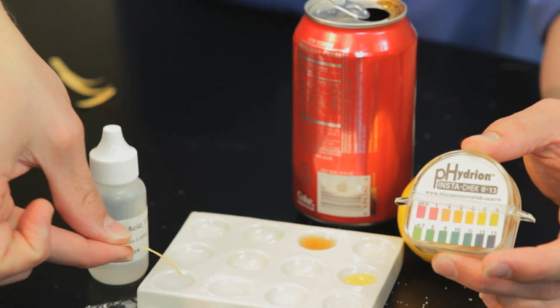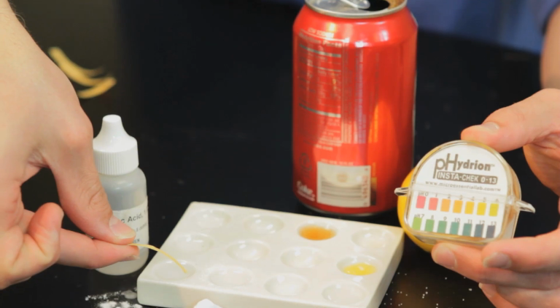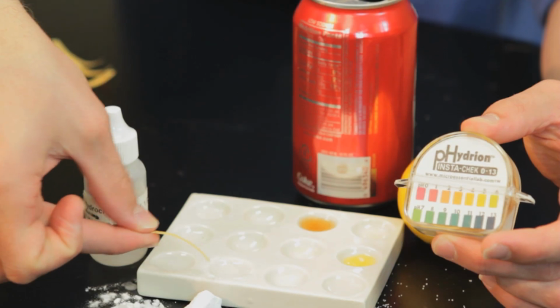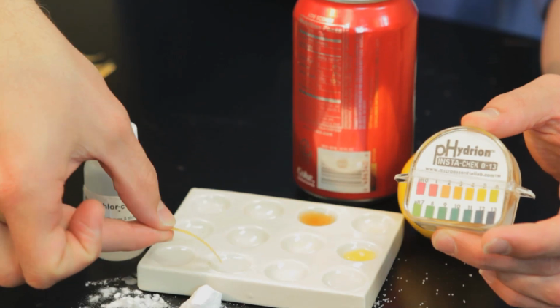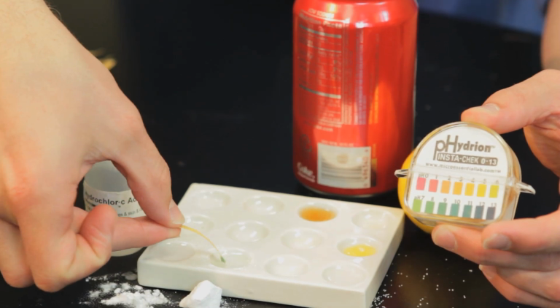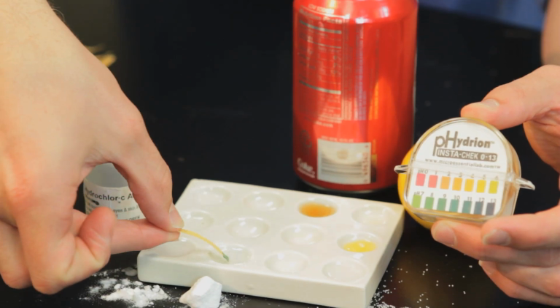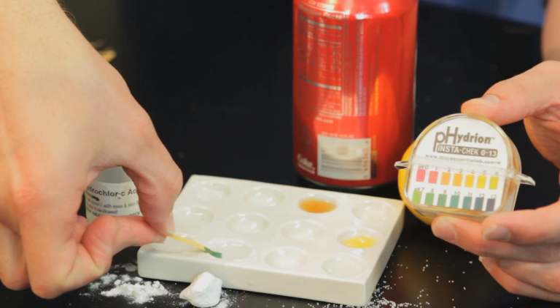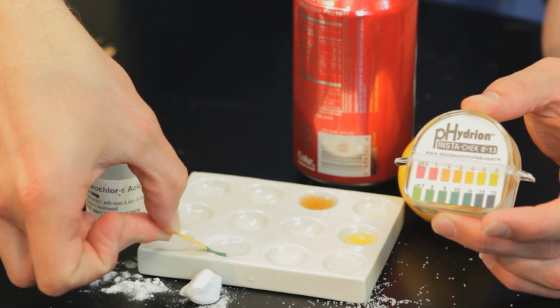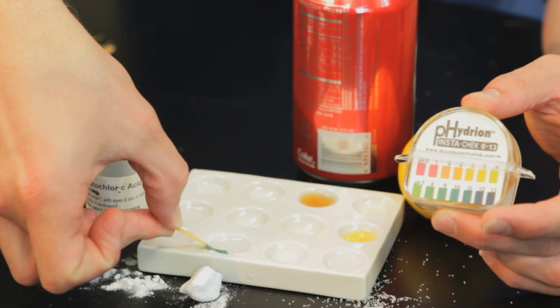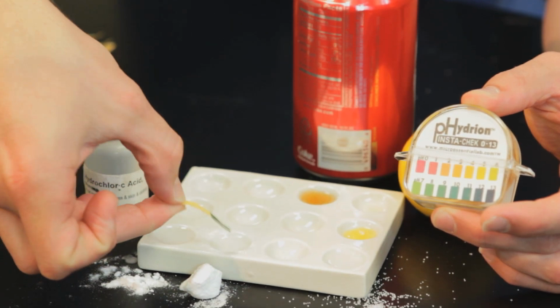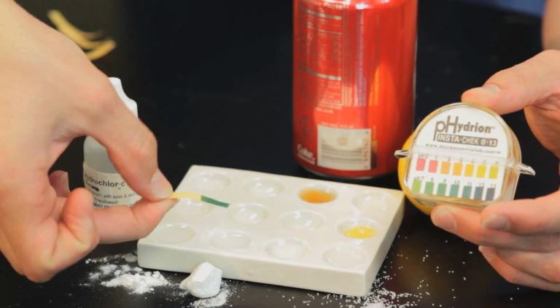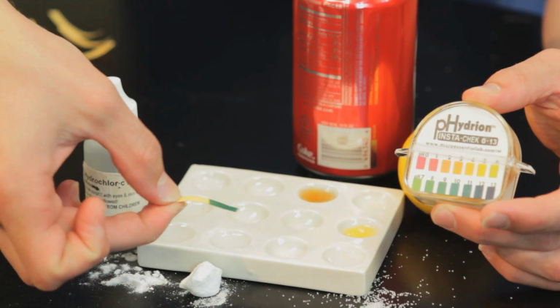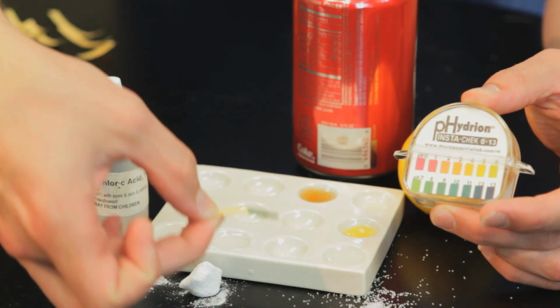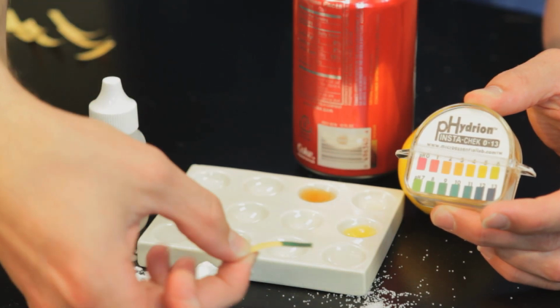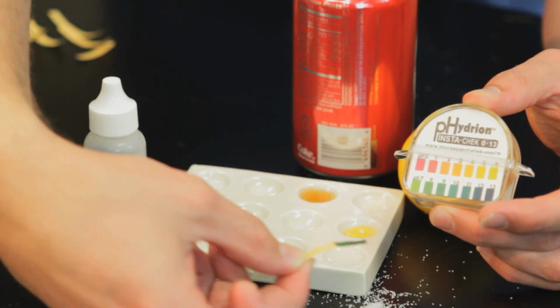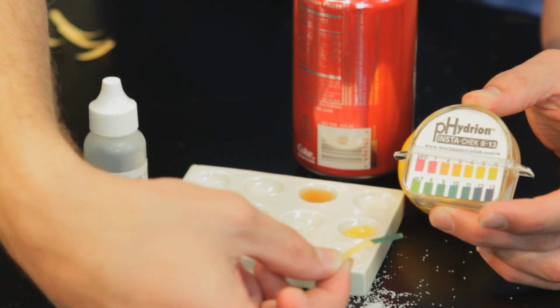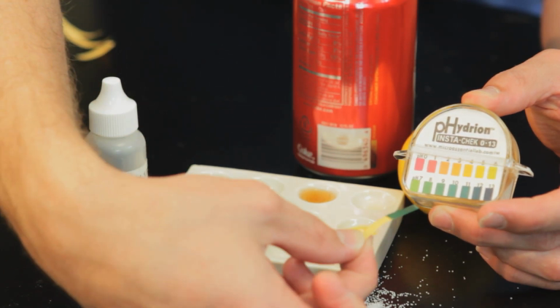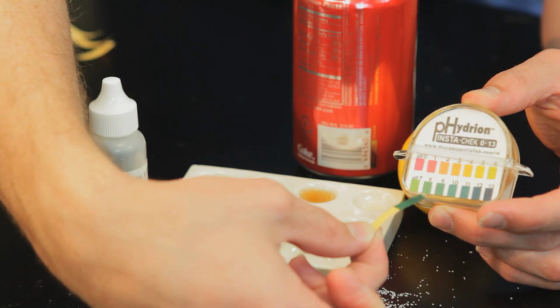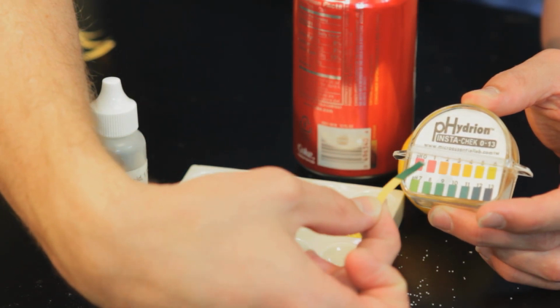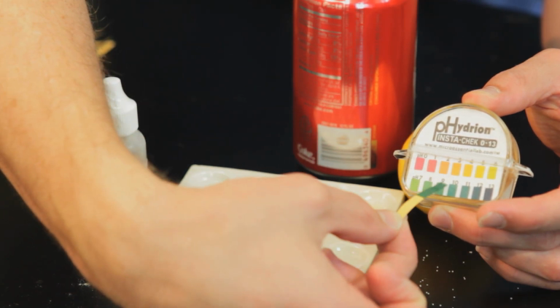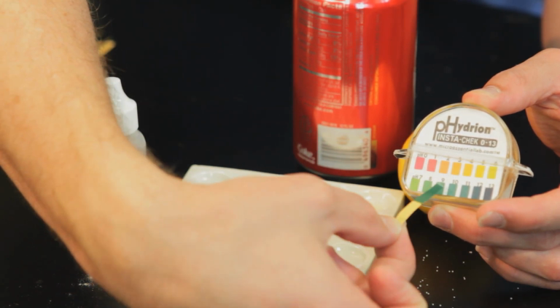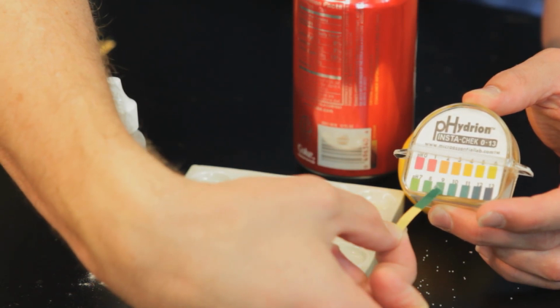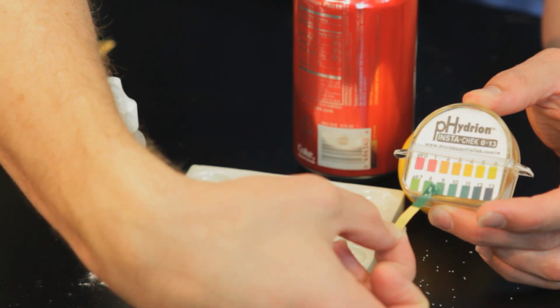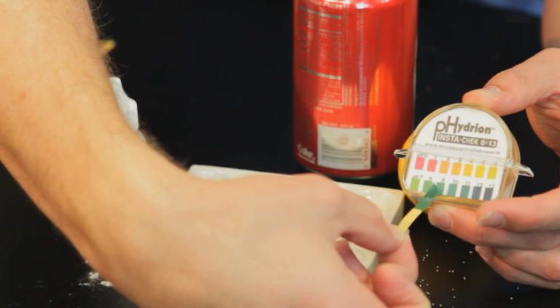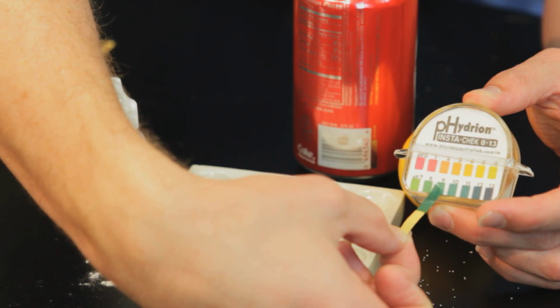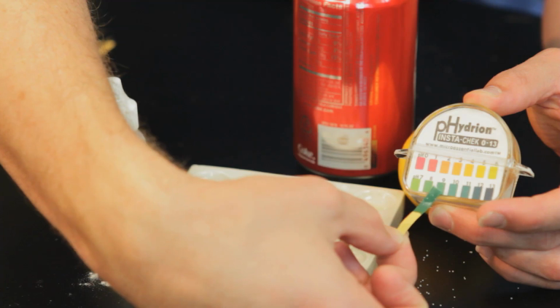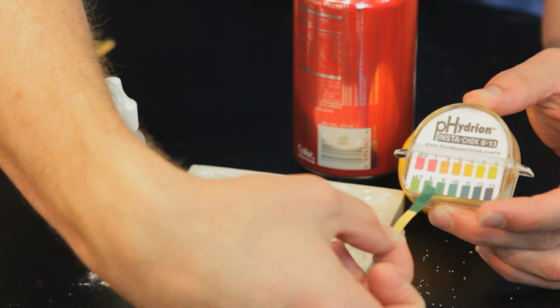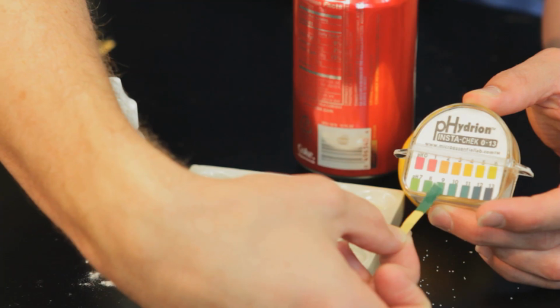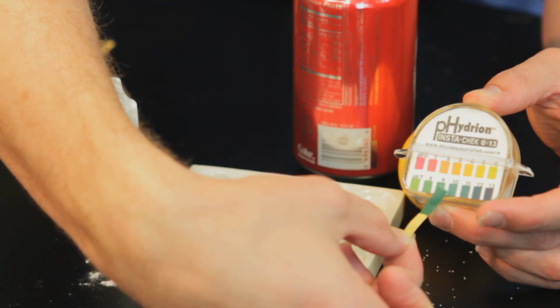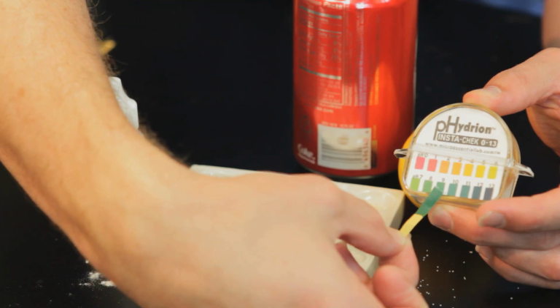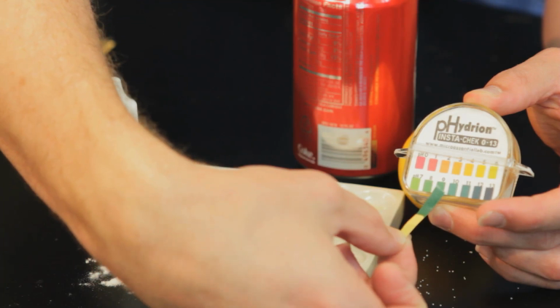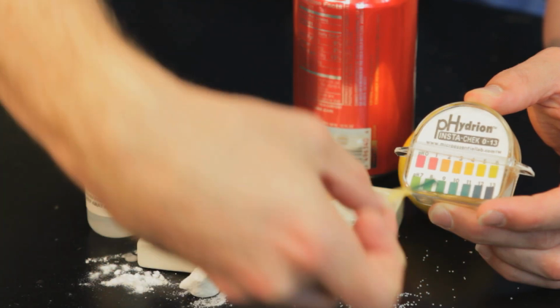You dip the strip in, and then you can check right away. This one seems to have a pH of nine — a mild base.